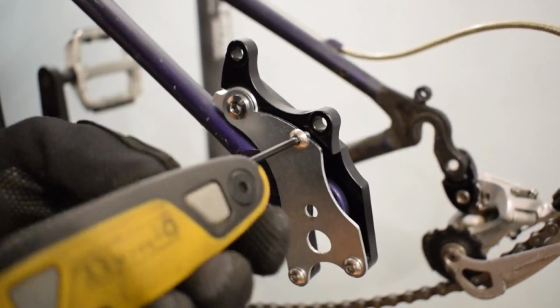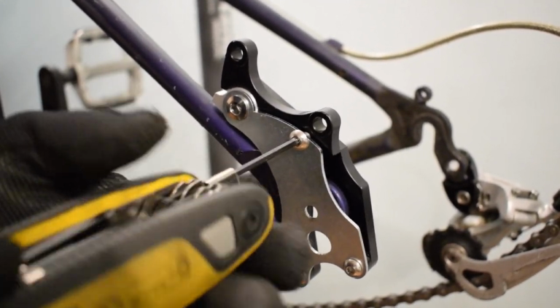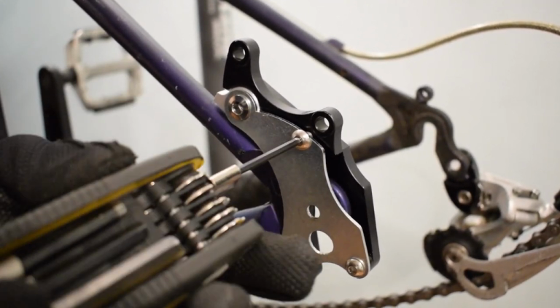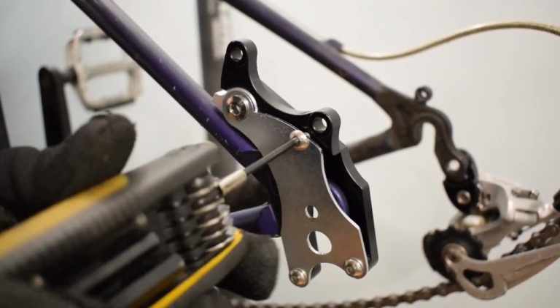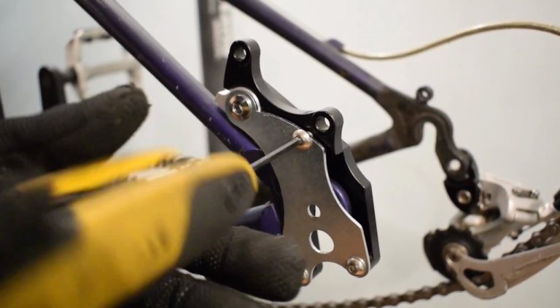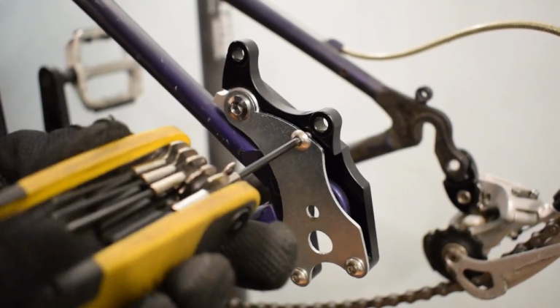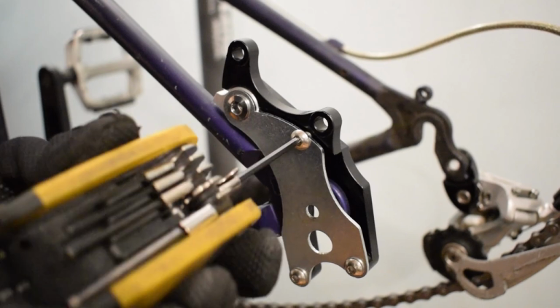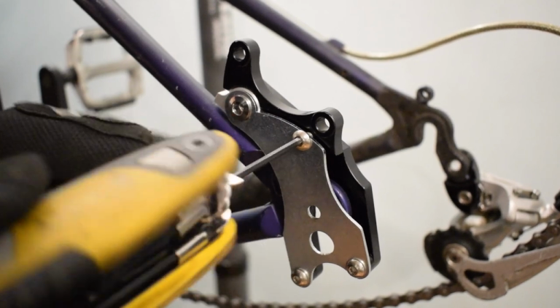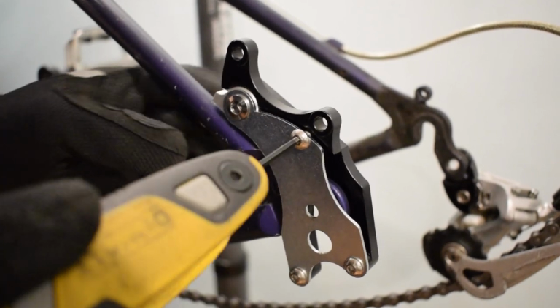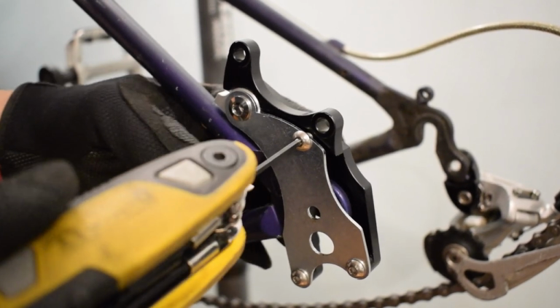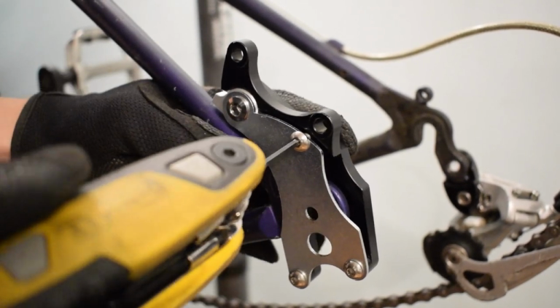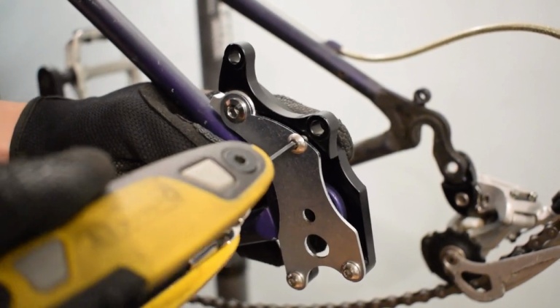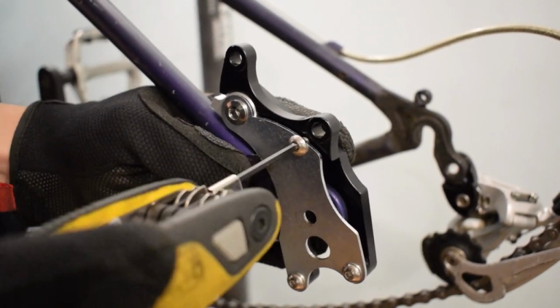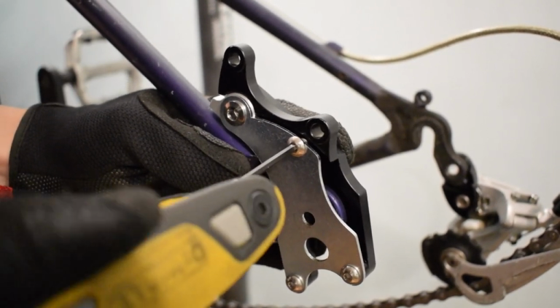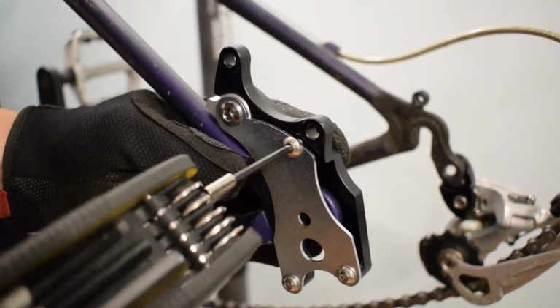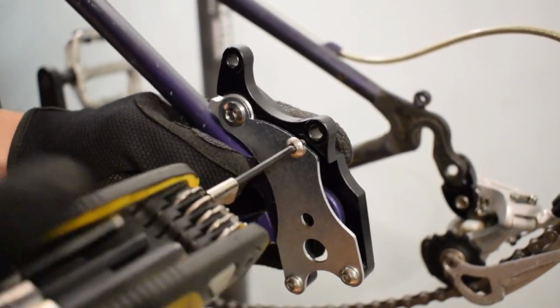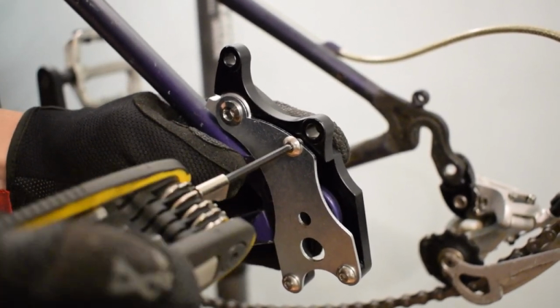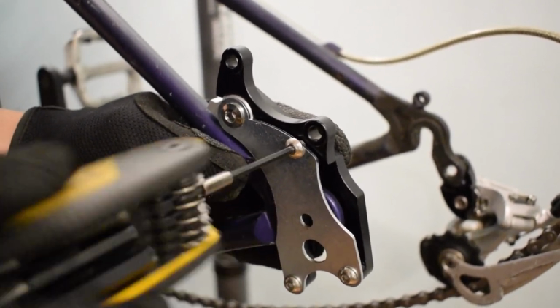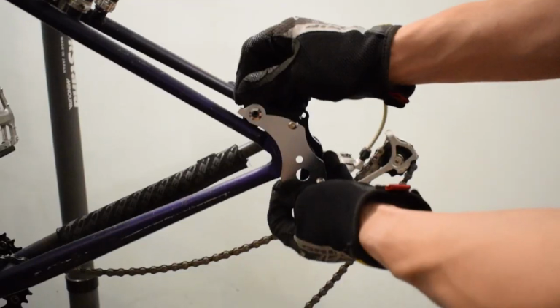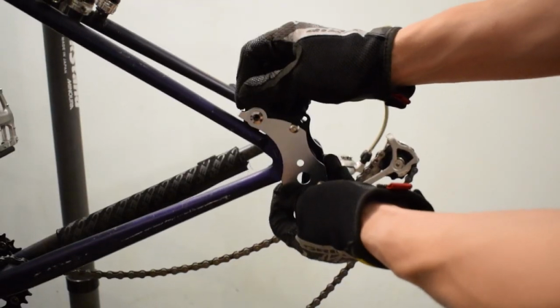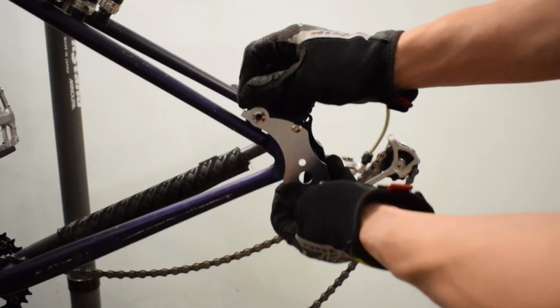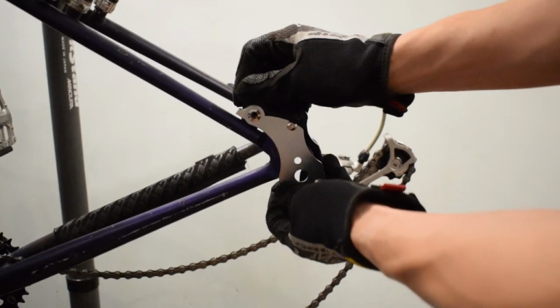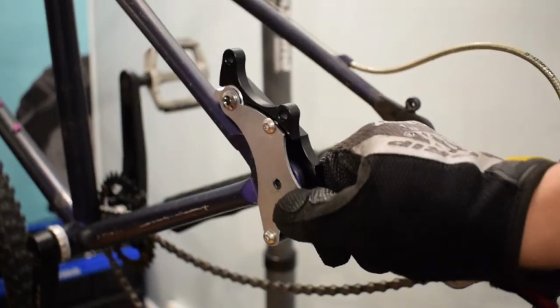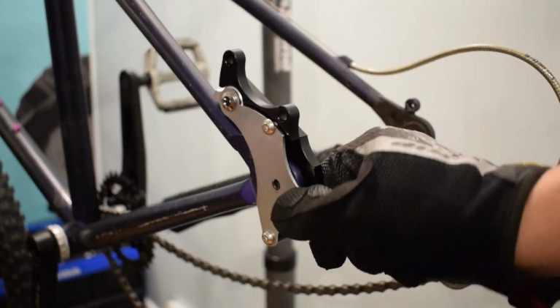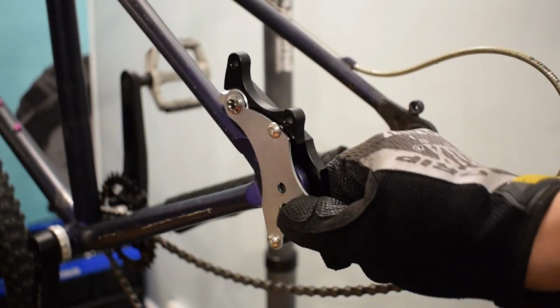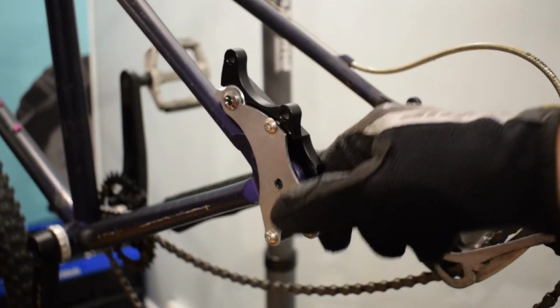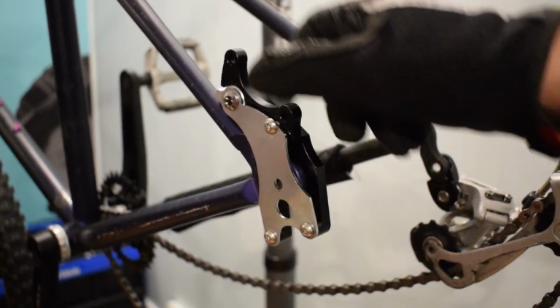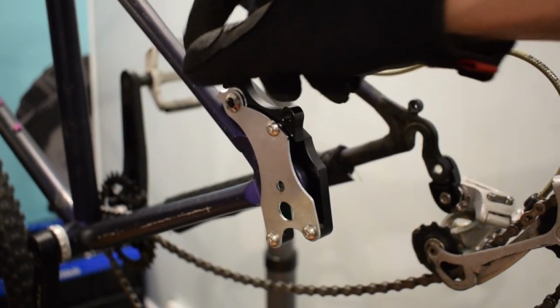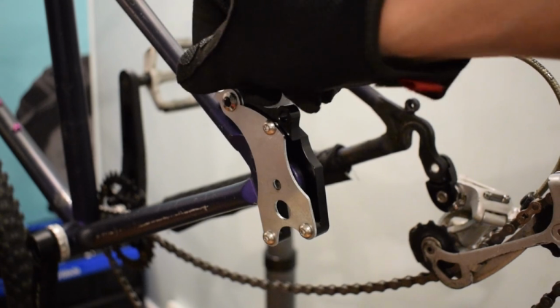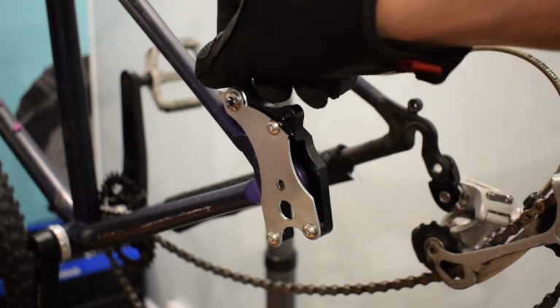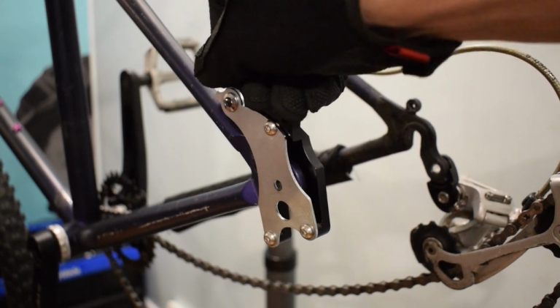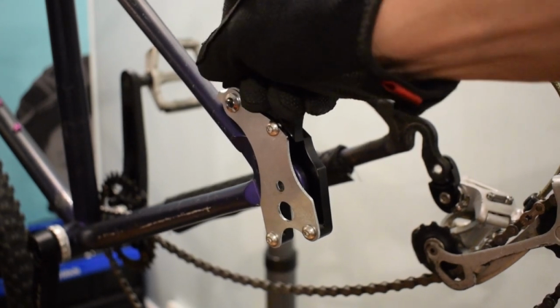Once you have all the bolts tightened, check and make sure it is all sturdy before putting back the wheel.